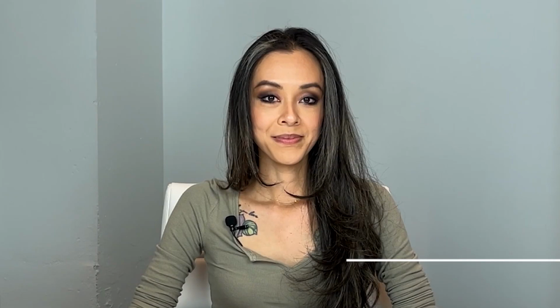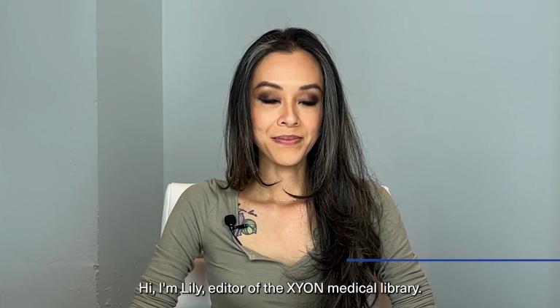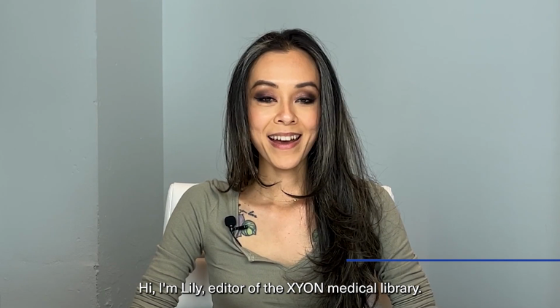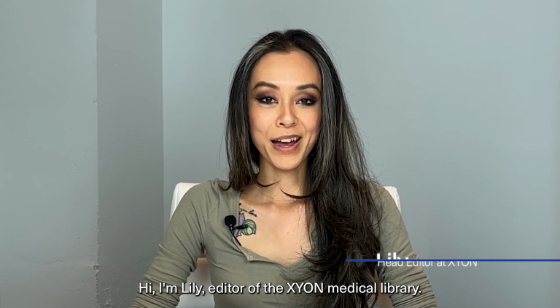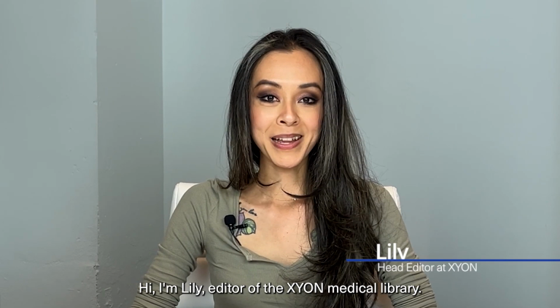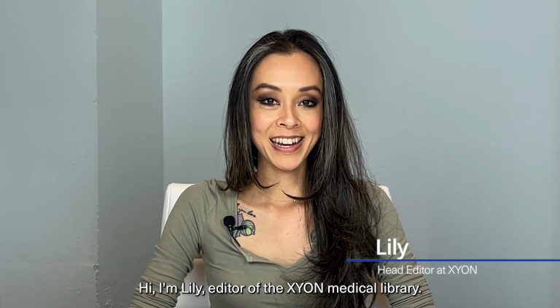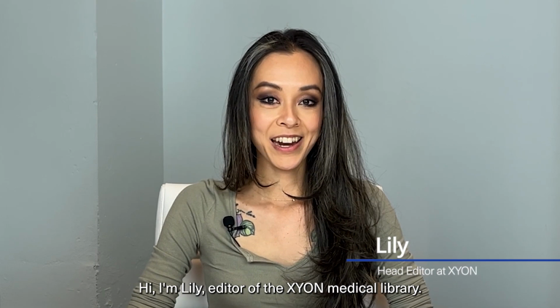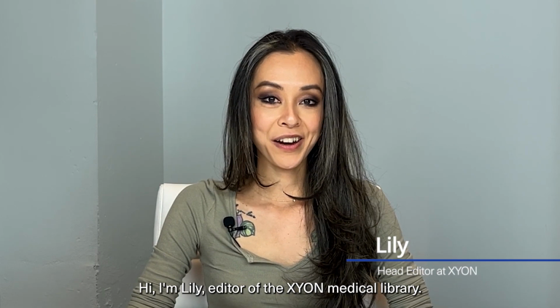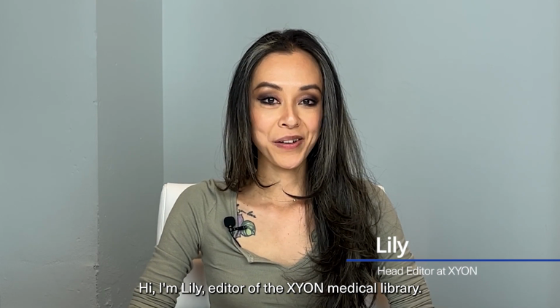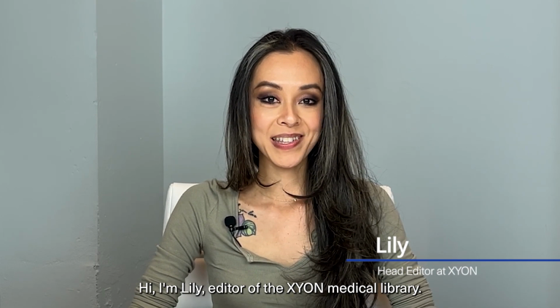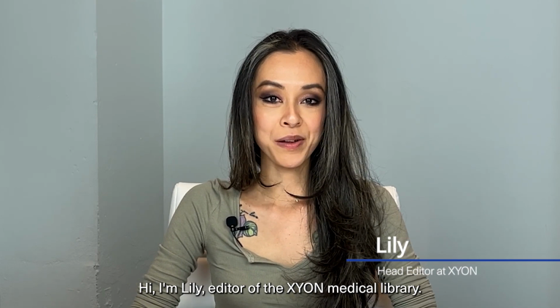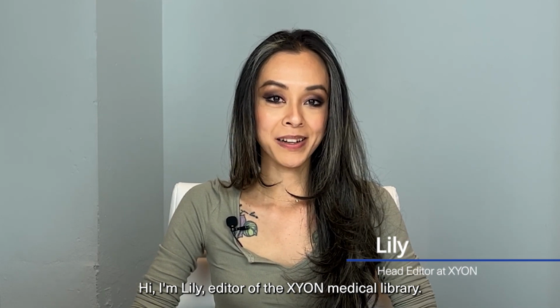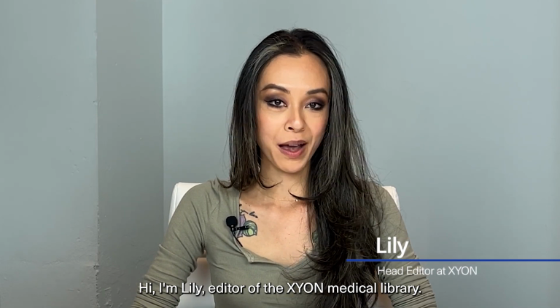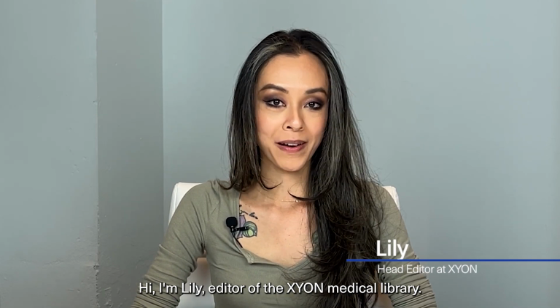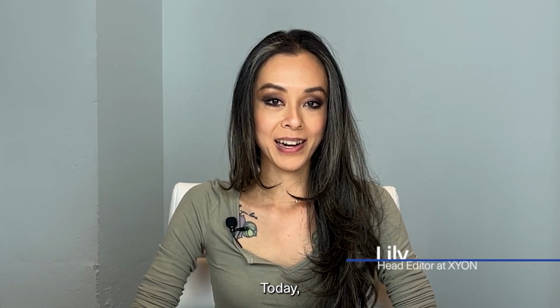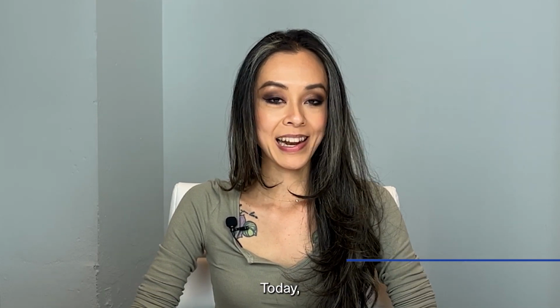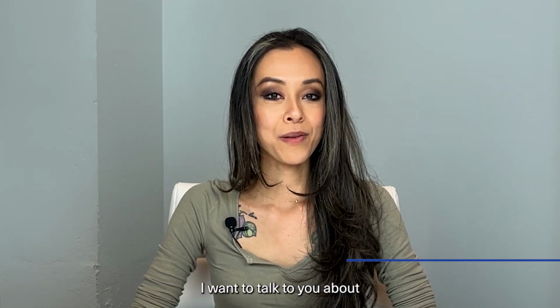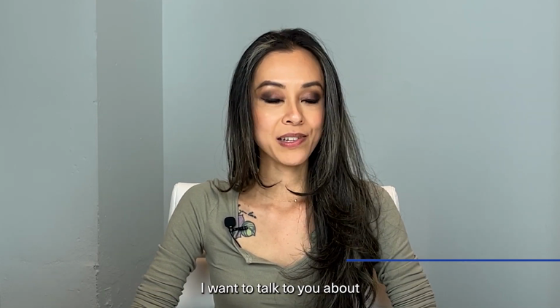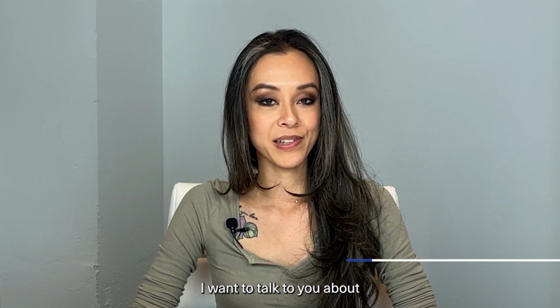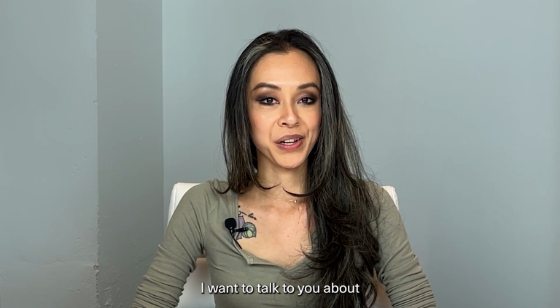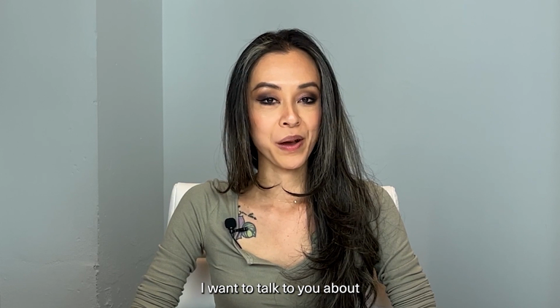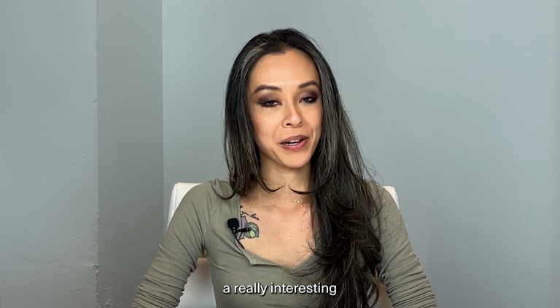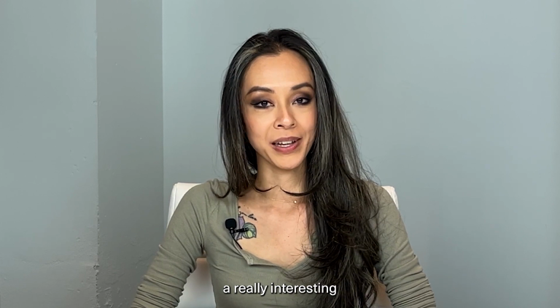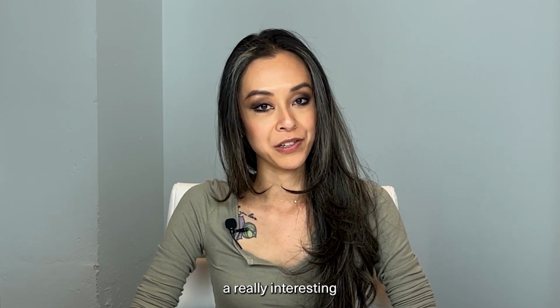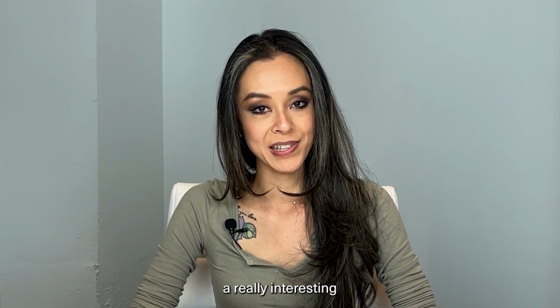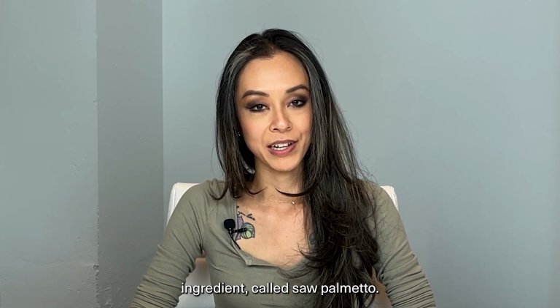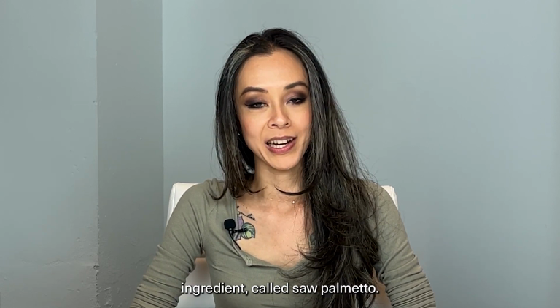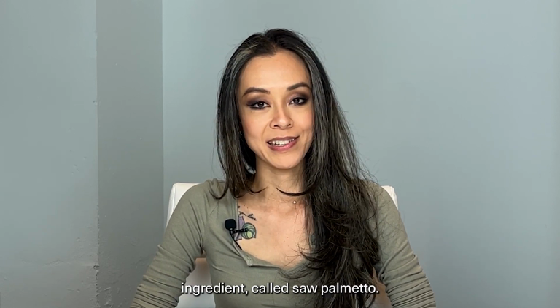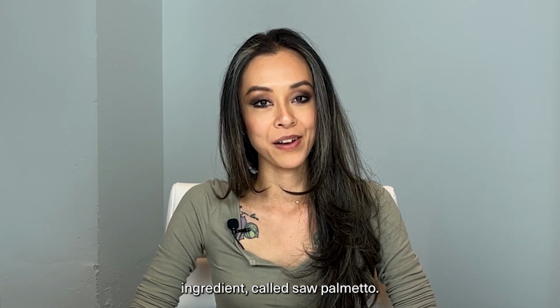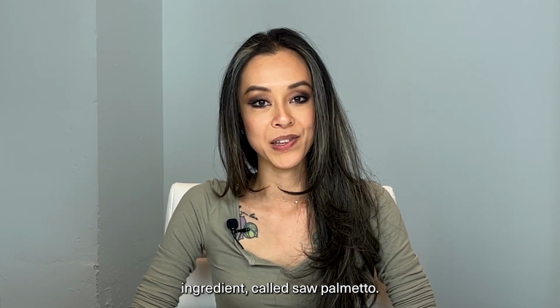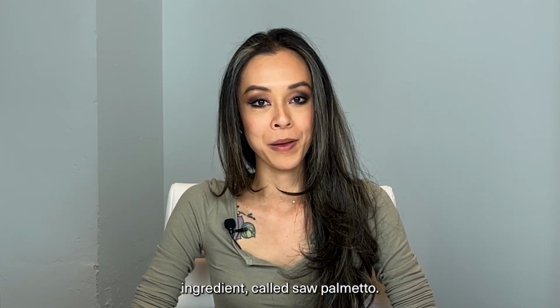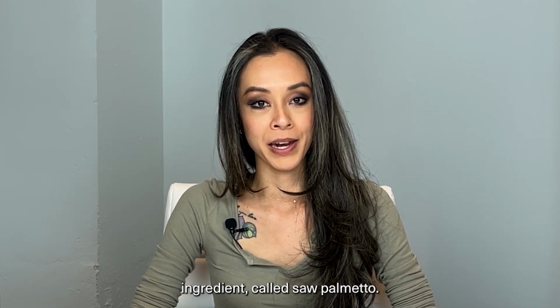Hi, I'm Lily, editor of the Thion Medical Library. Today I want to talk to you about a really interesting ingredient called saw palmetto.